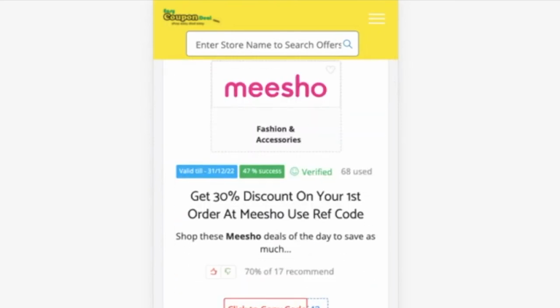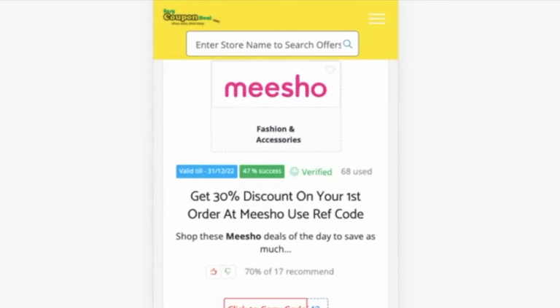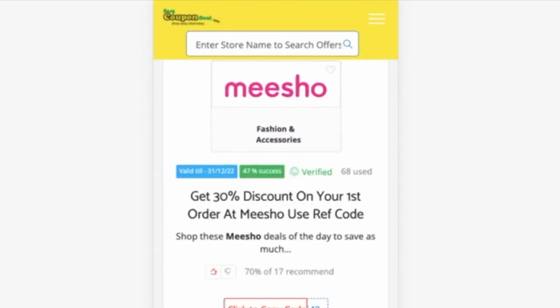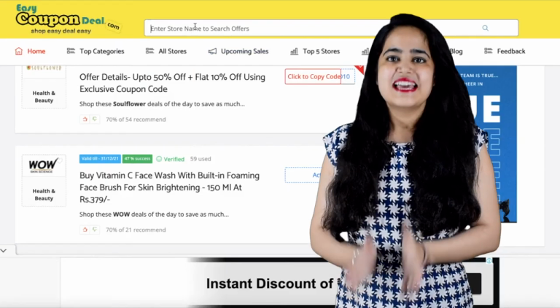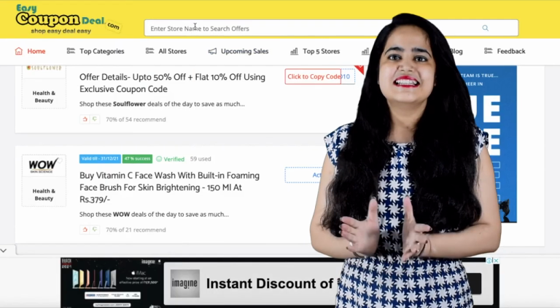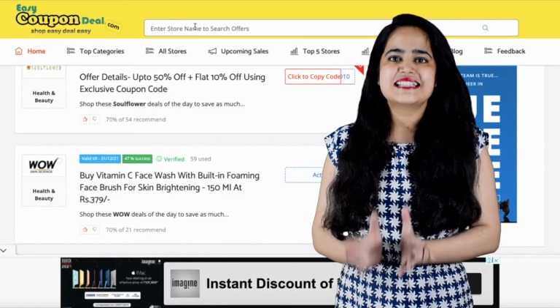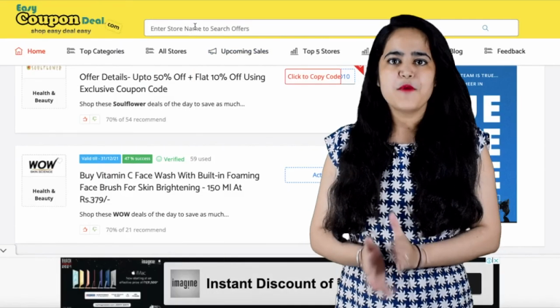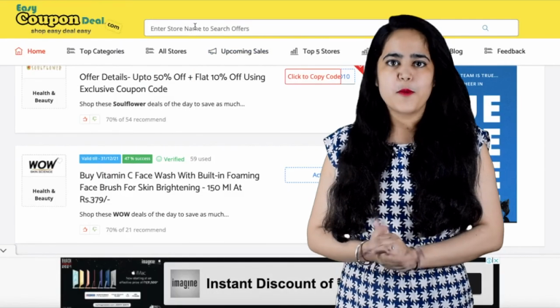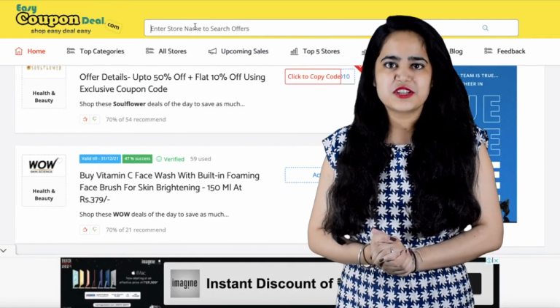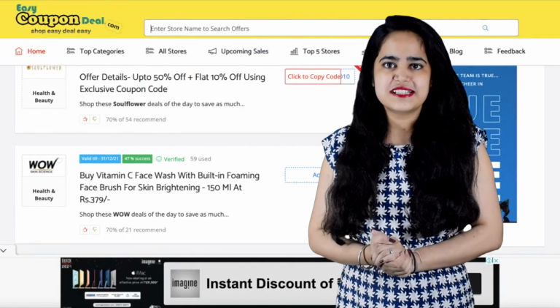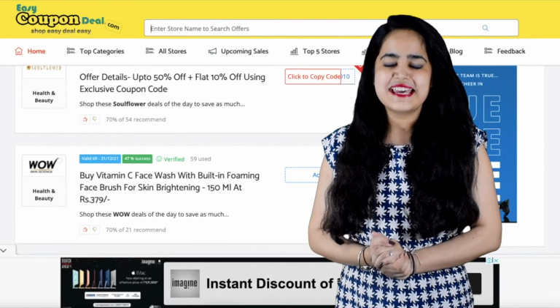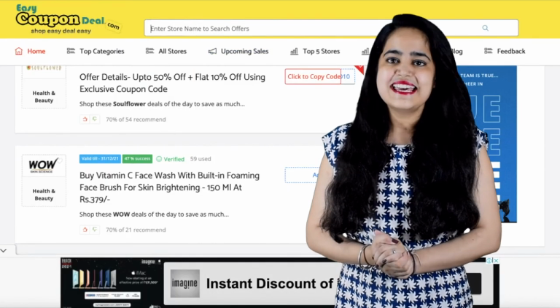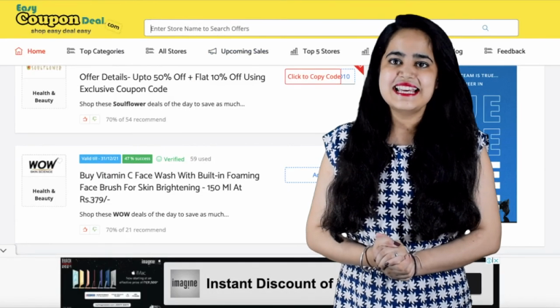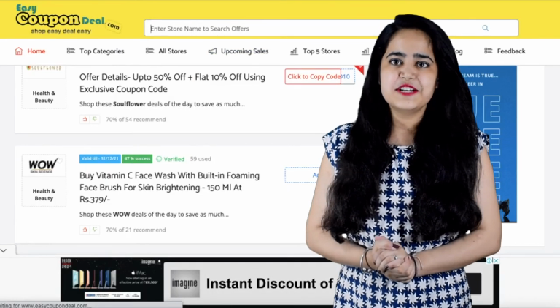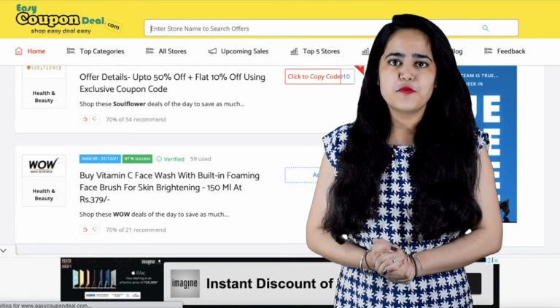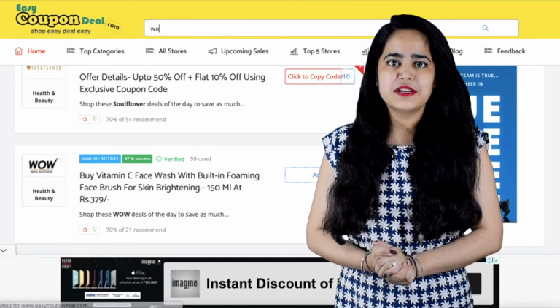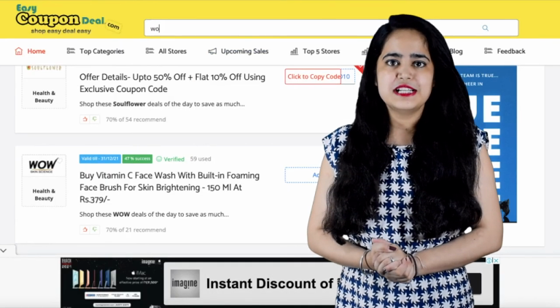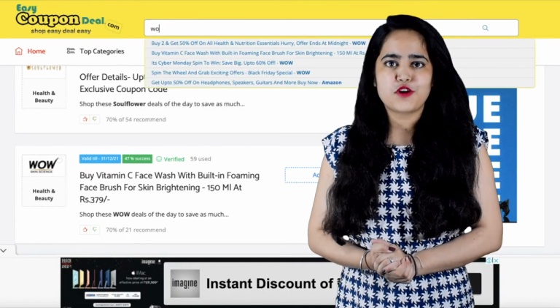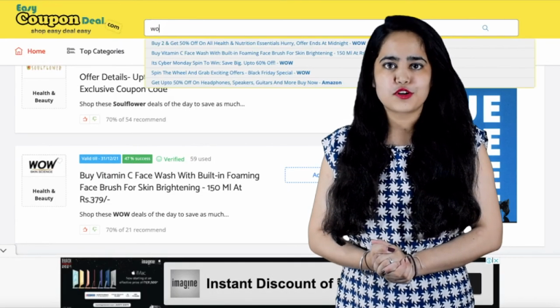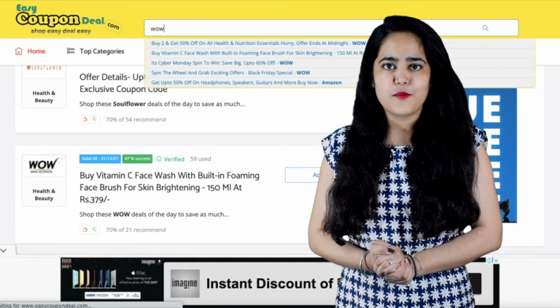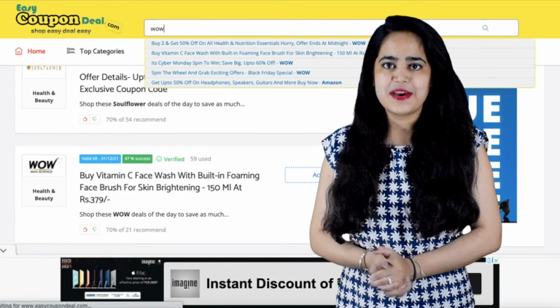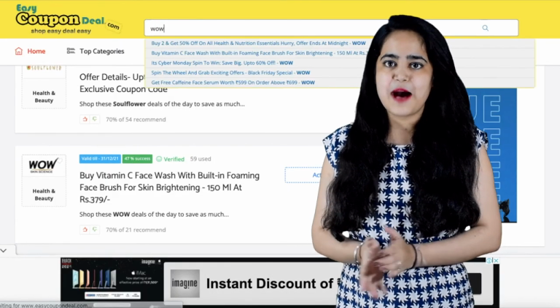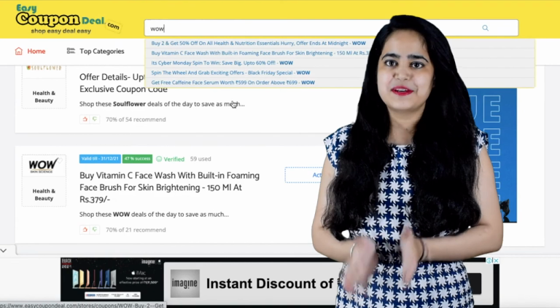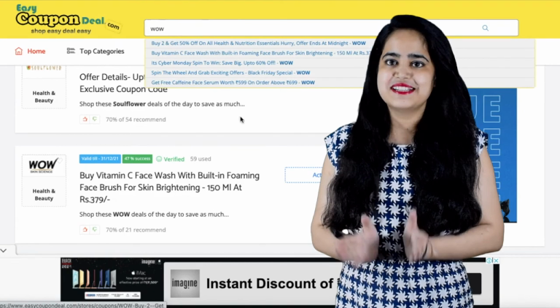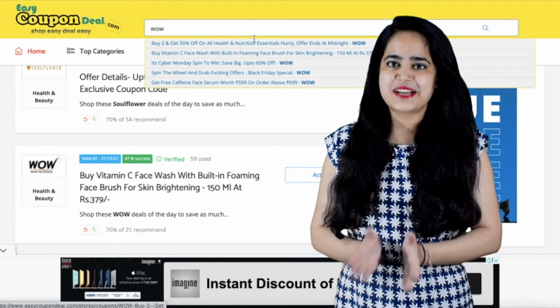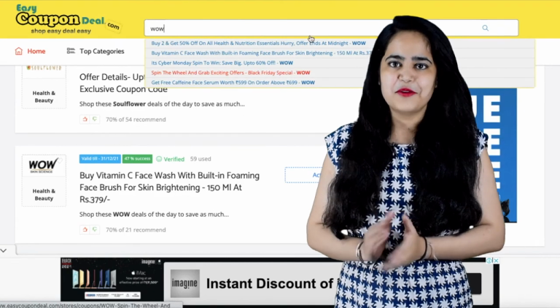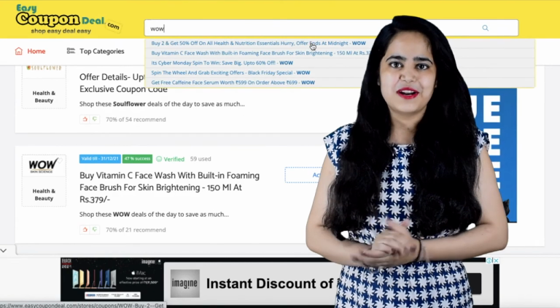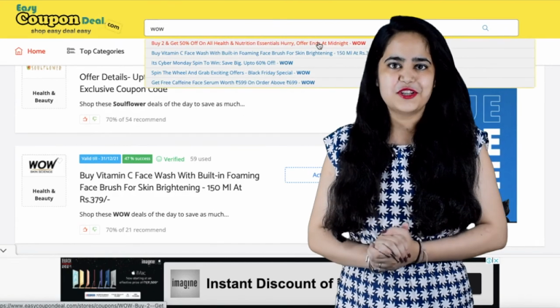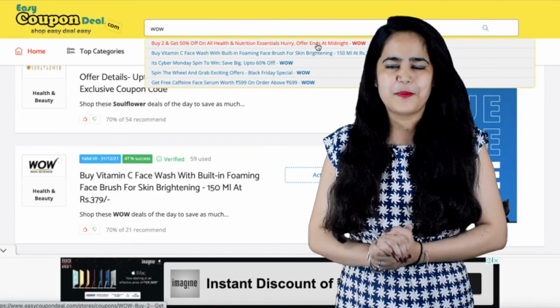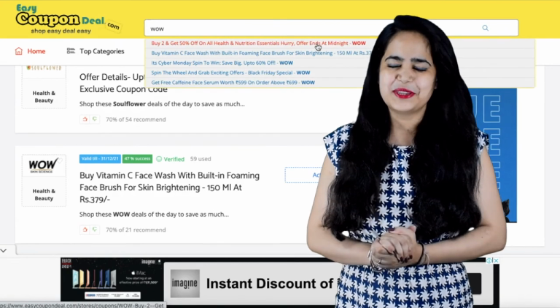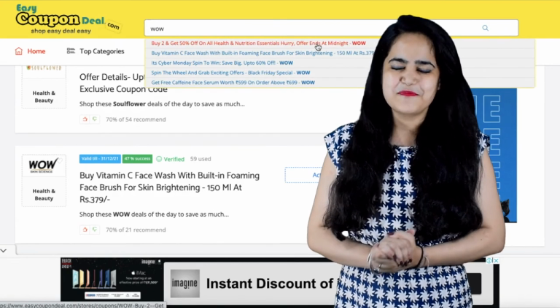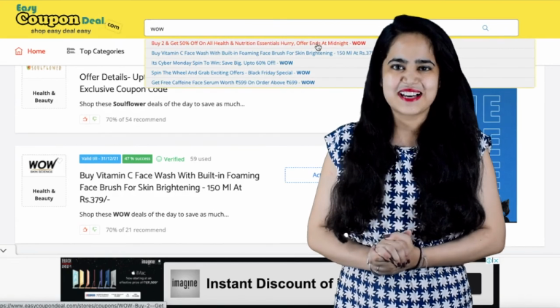In some options on EasyCouponDeal.com, you can do discount shopping.